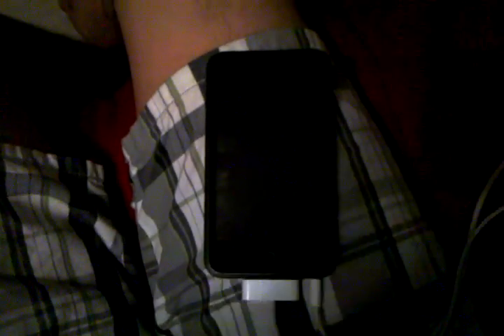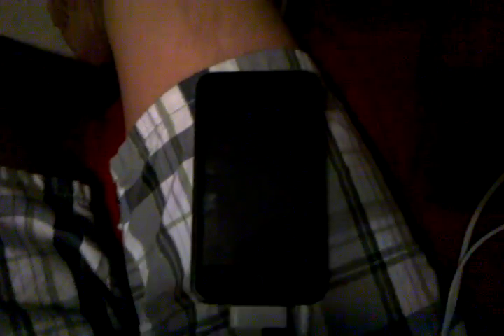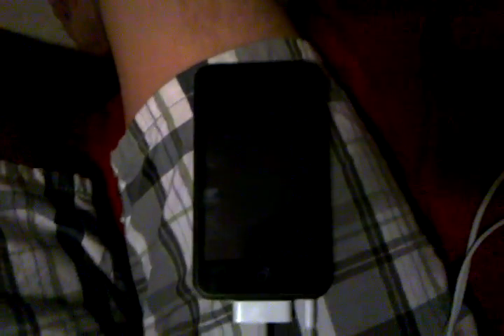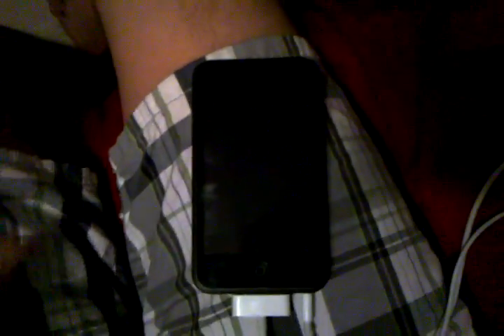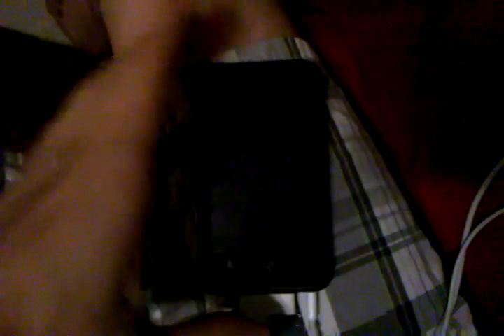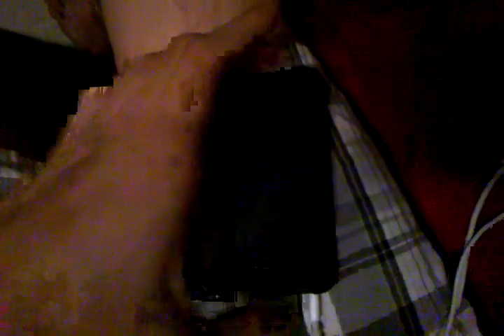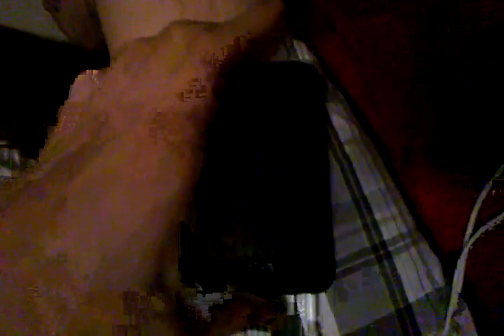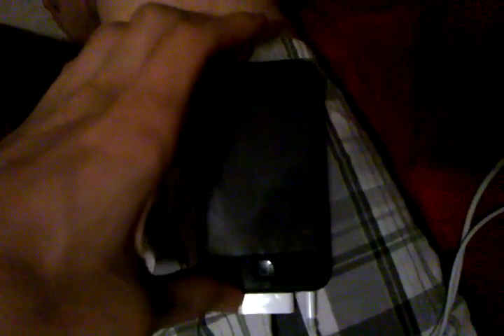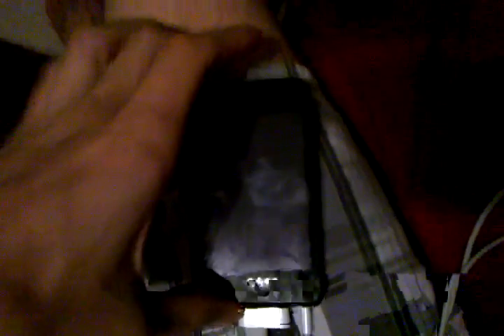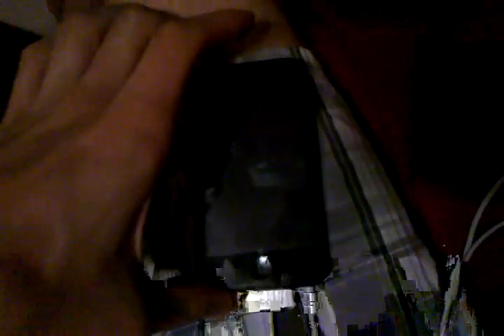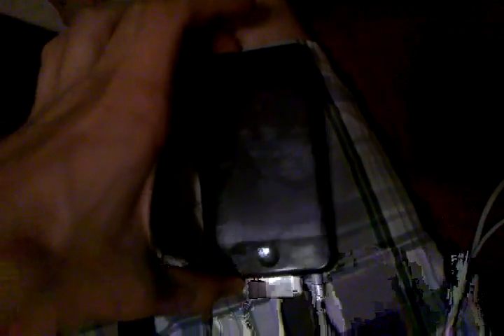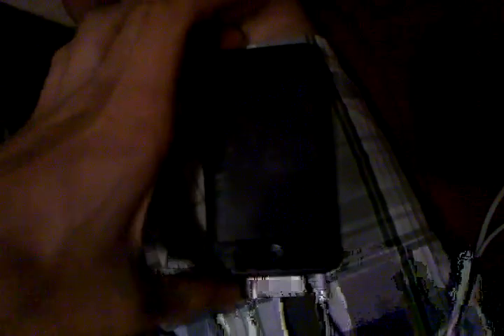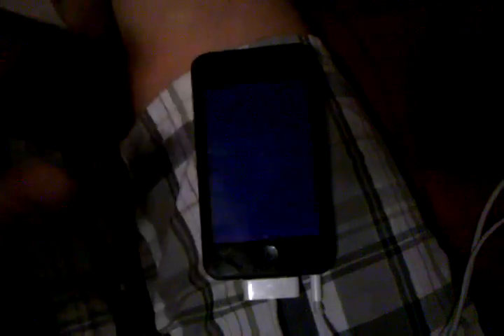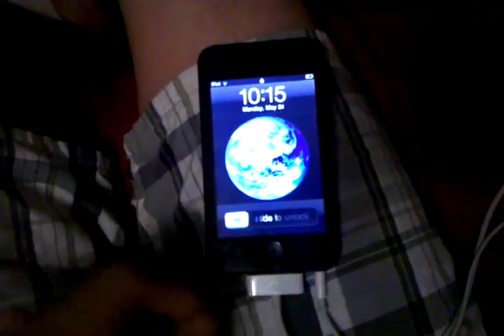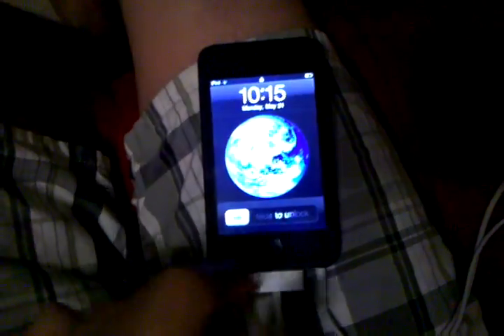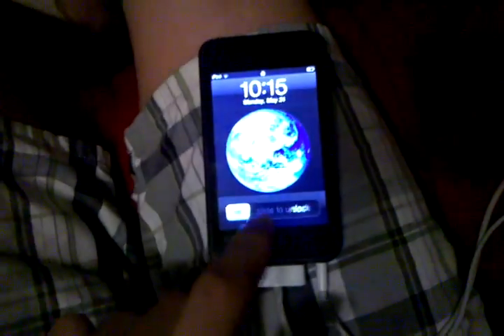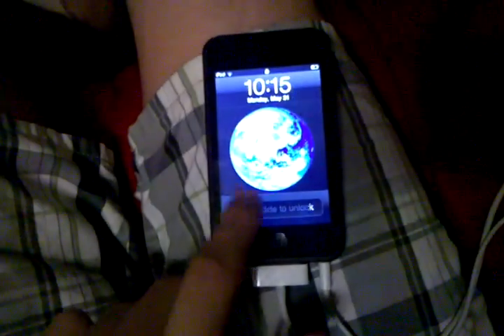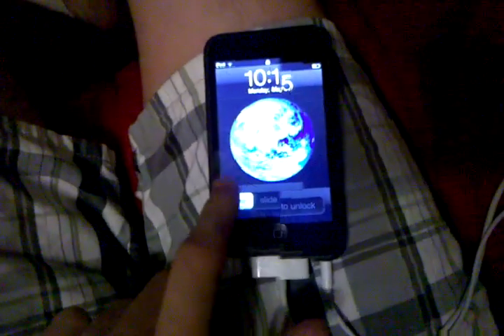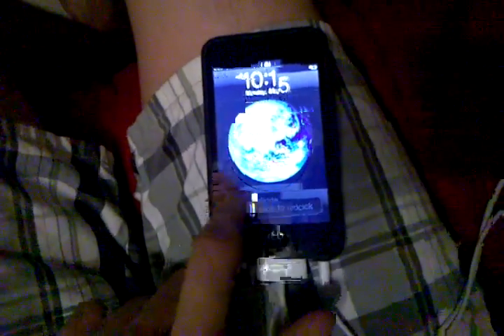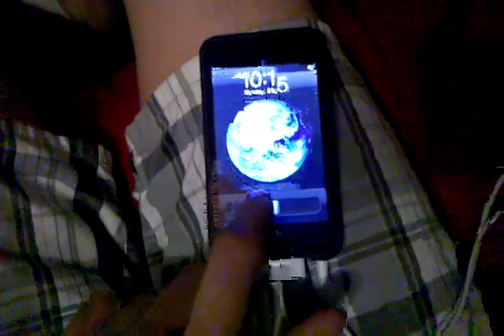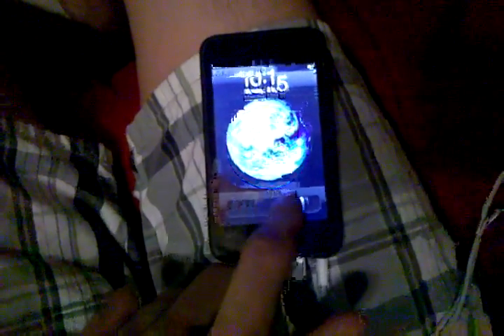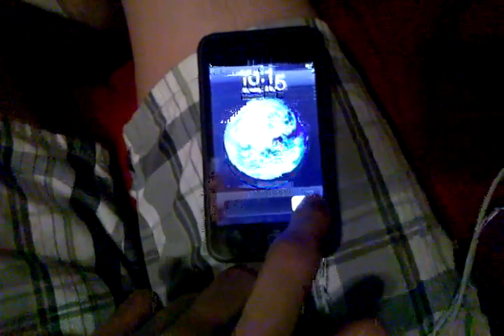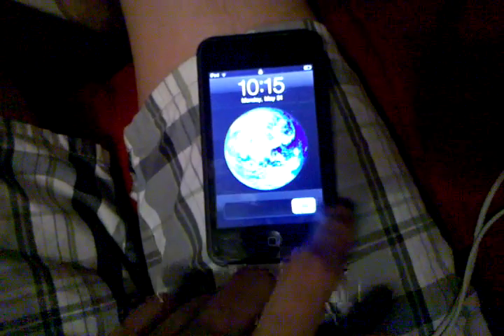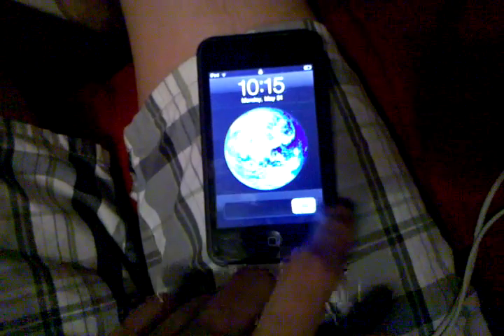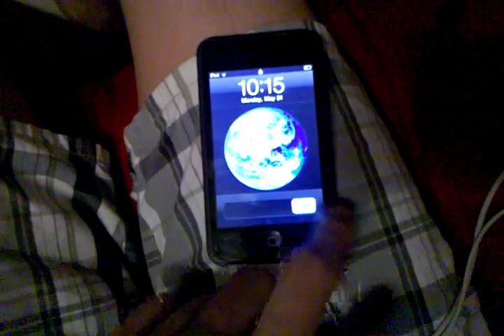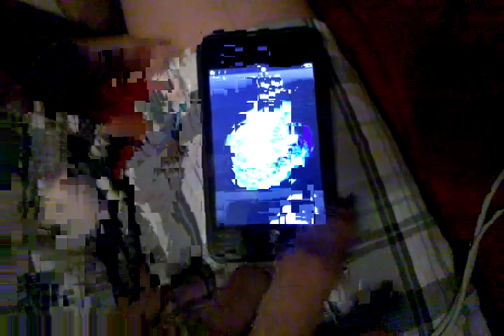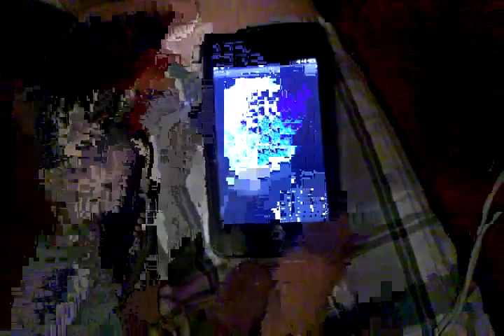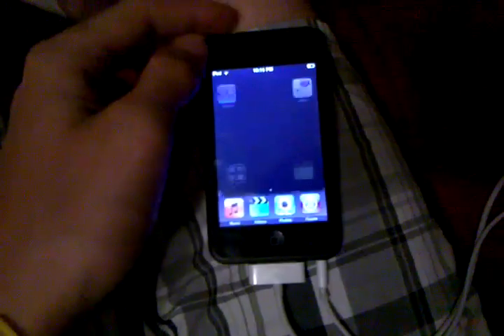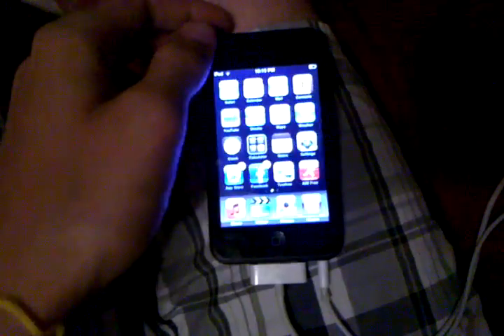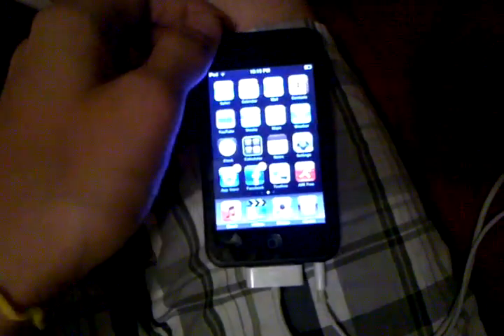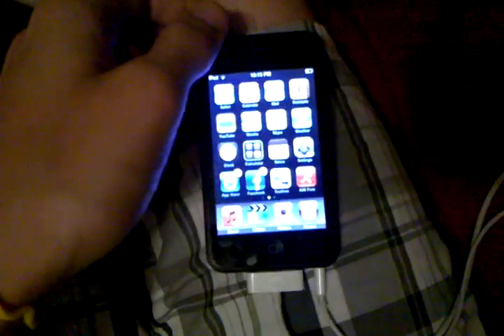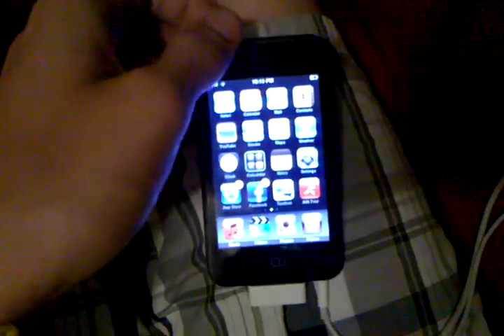Alright folks, here's a quick video demonstration of Android dual booting on an iPod Touch, first generation.